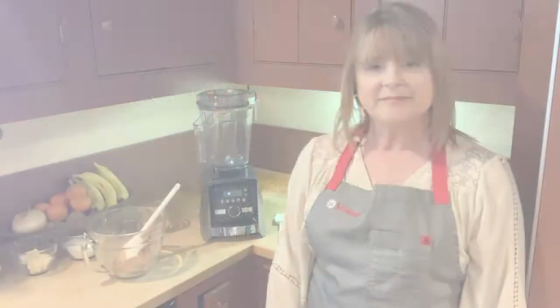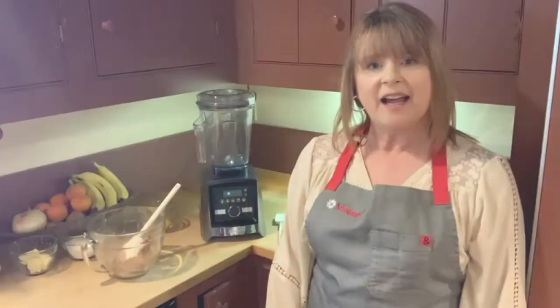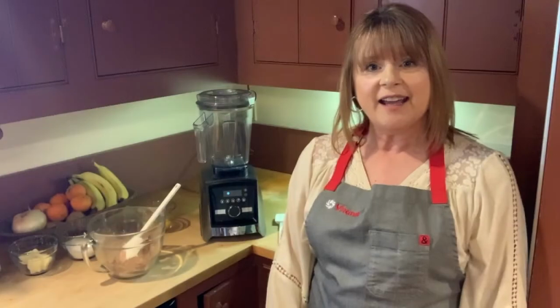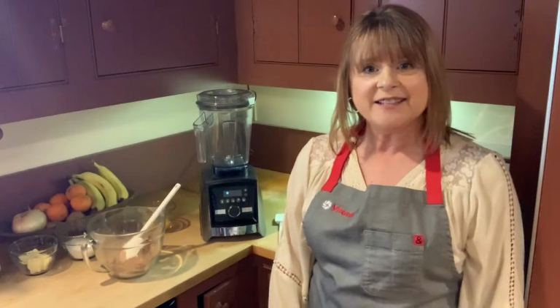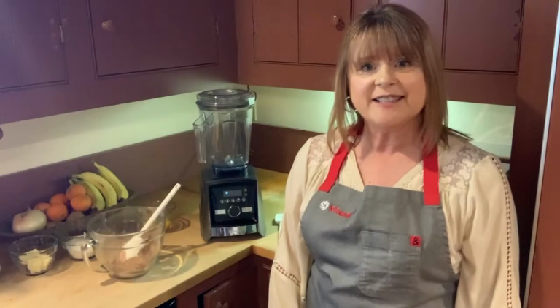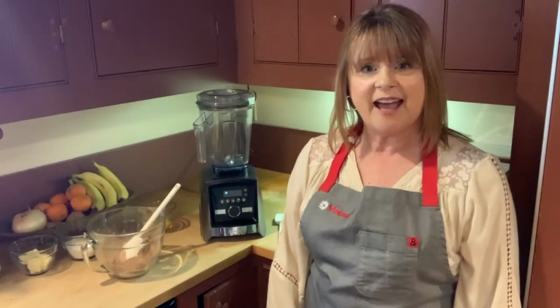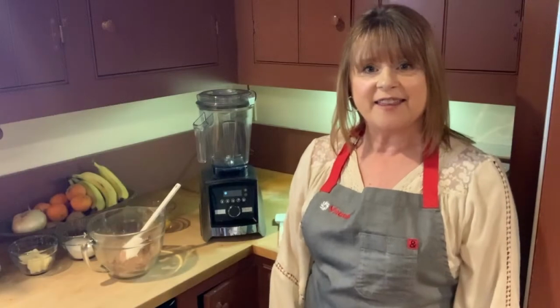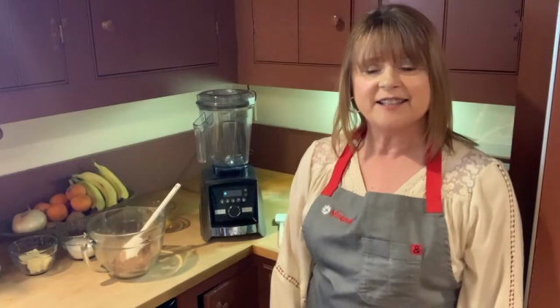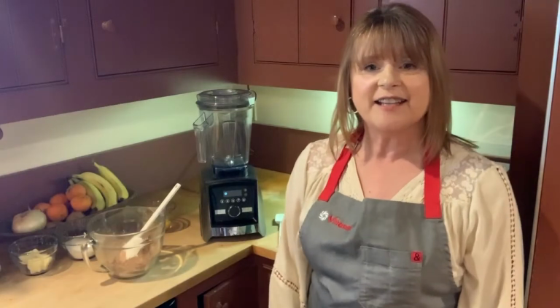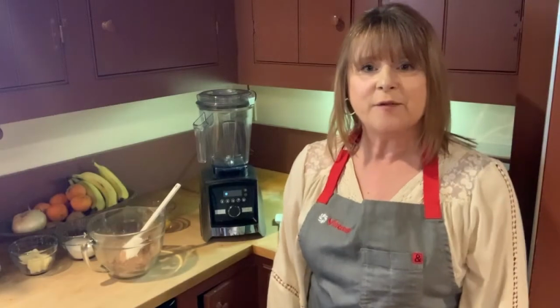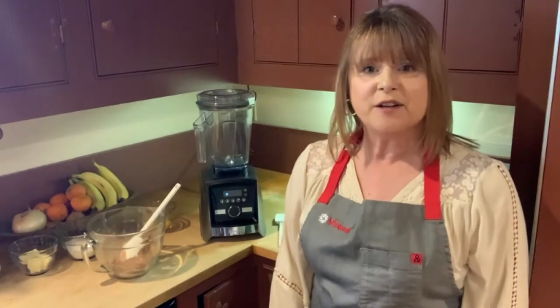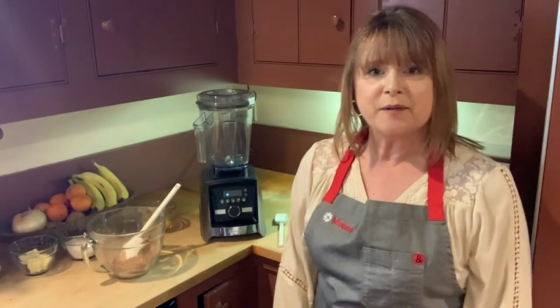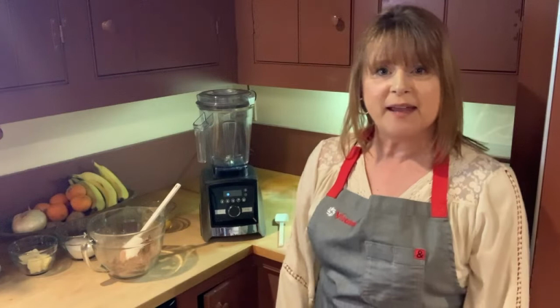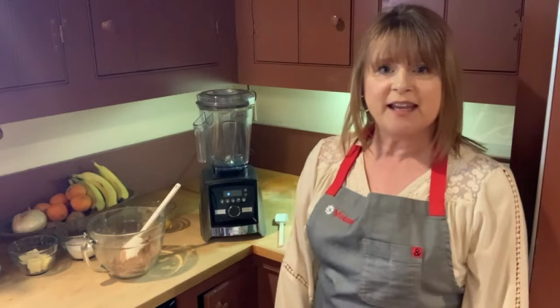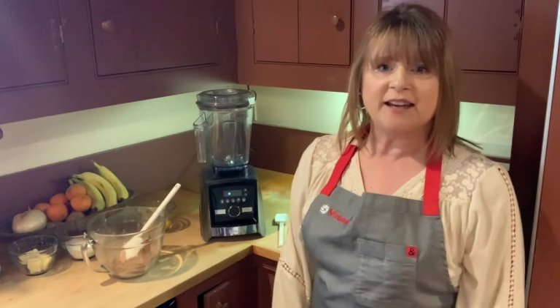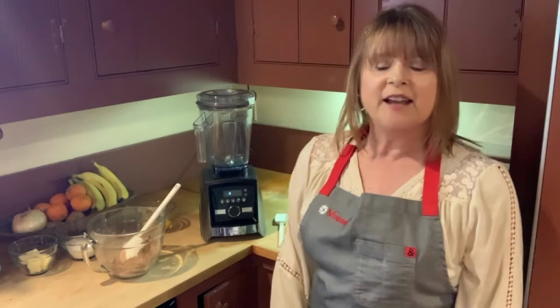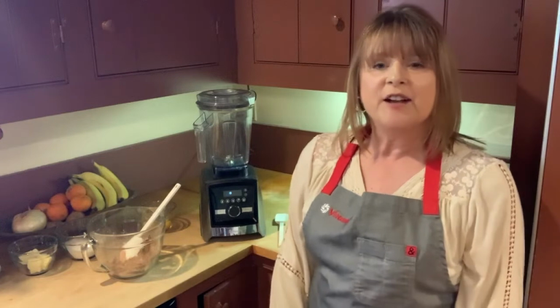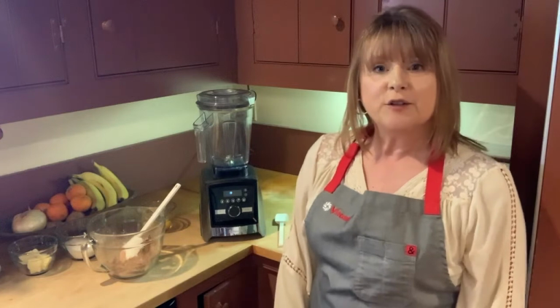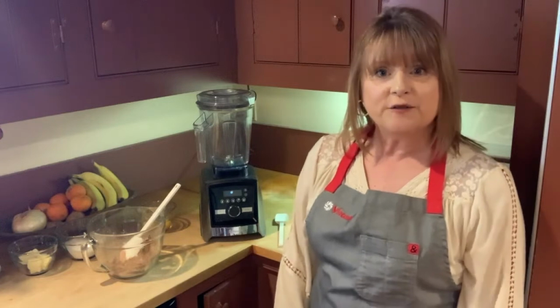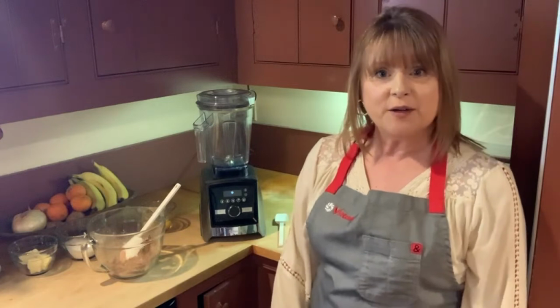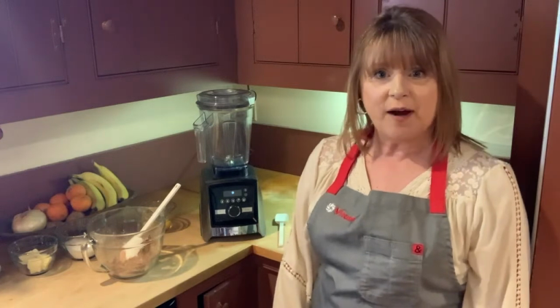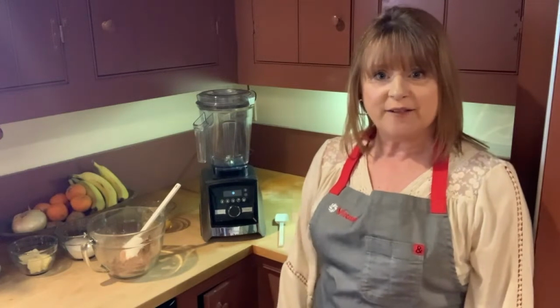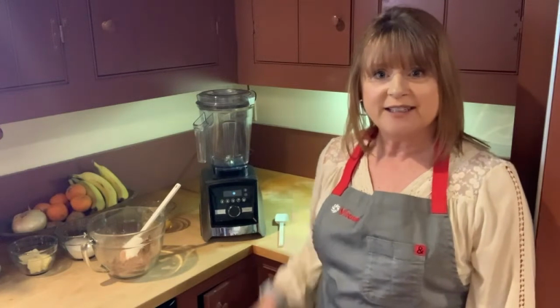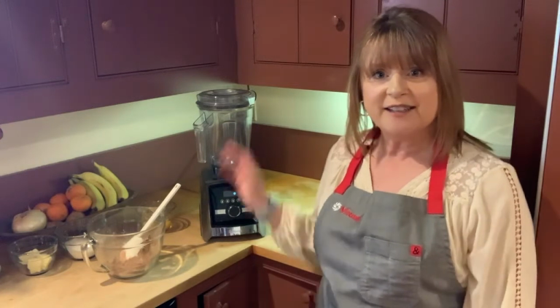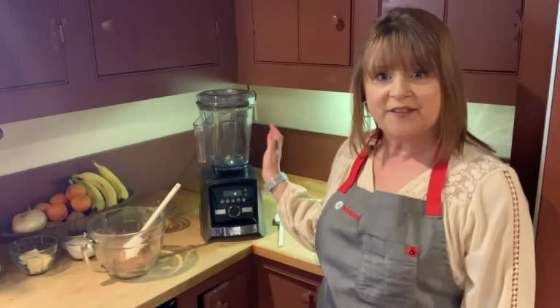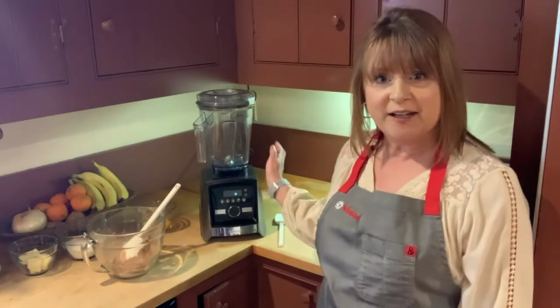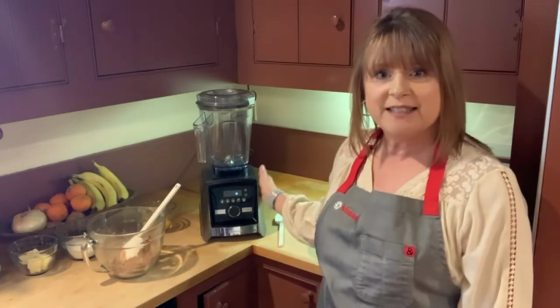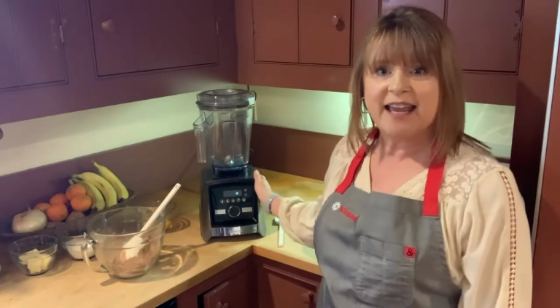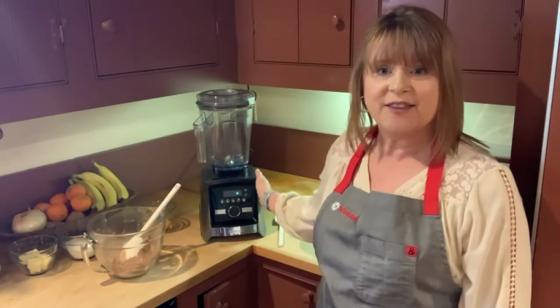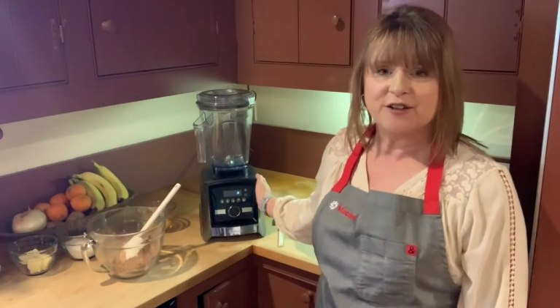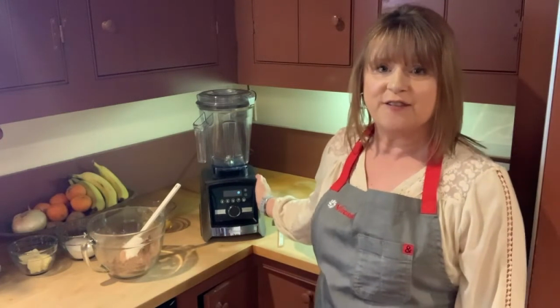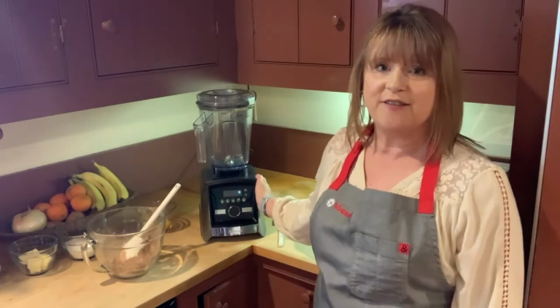Hi, this is Kathy, and today we're going to be making gluten-free brownies in the Vitamix A3500.